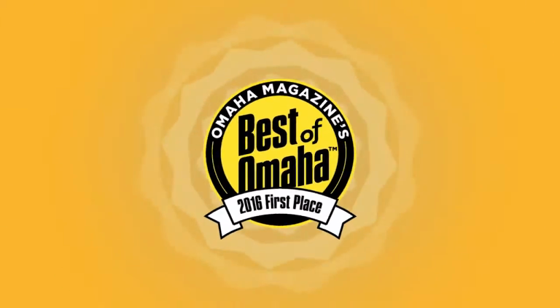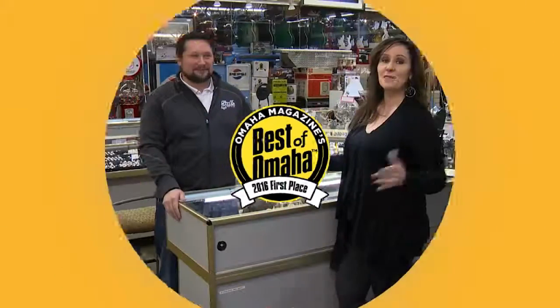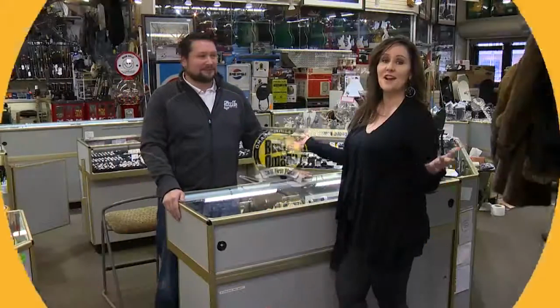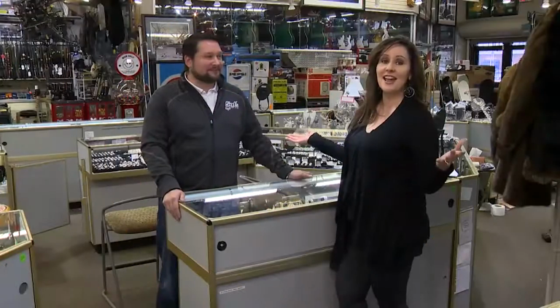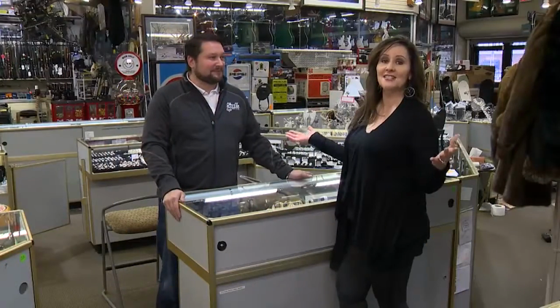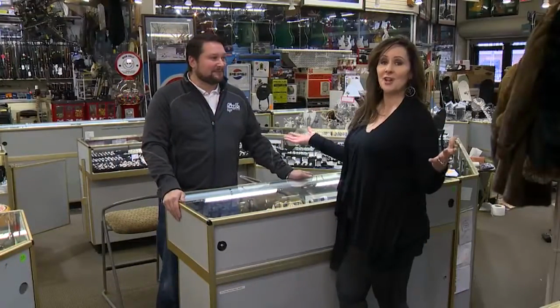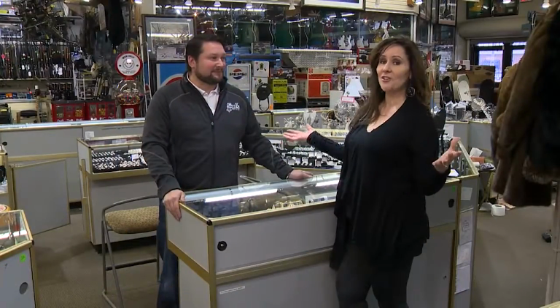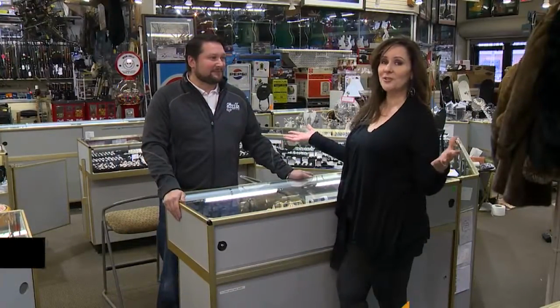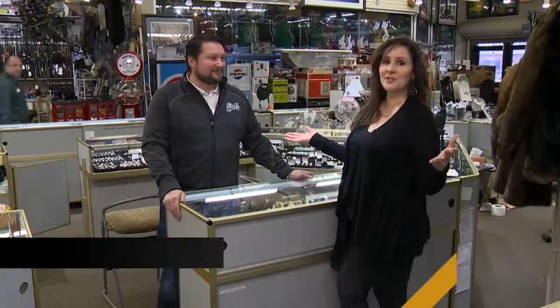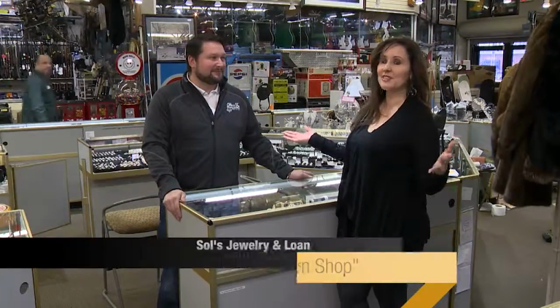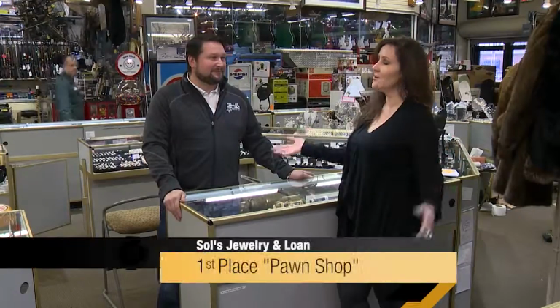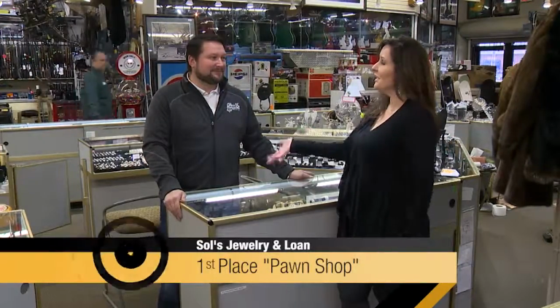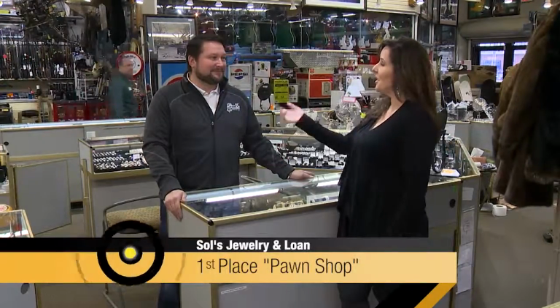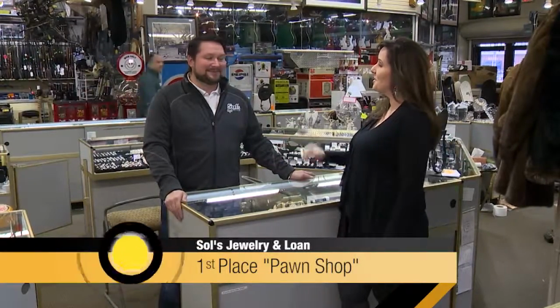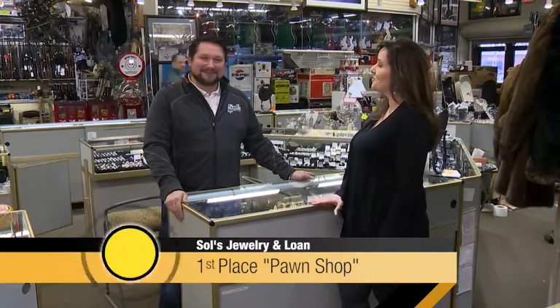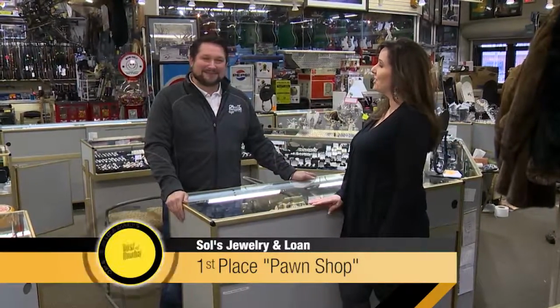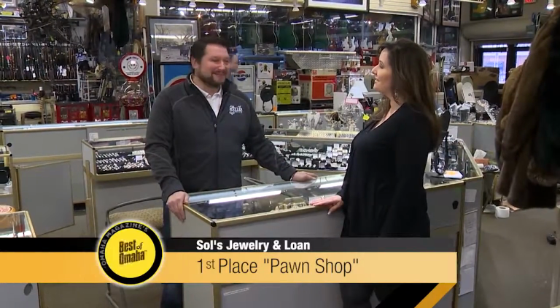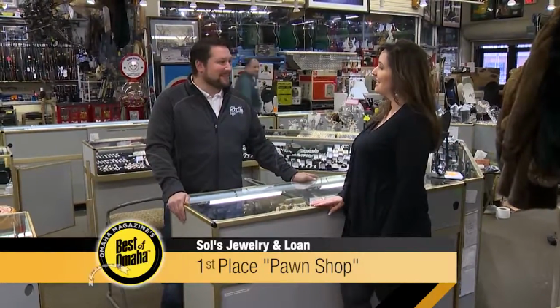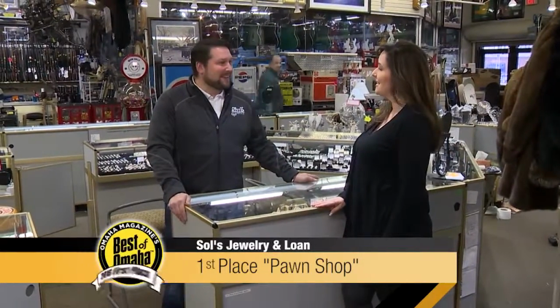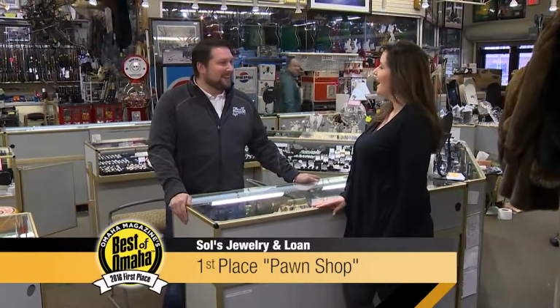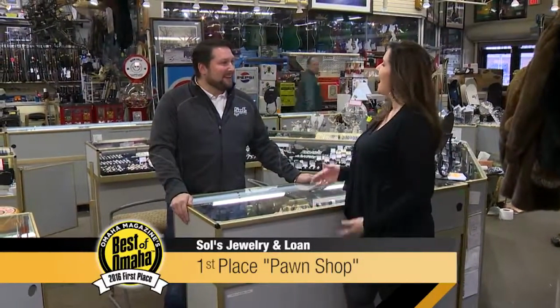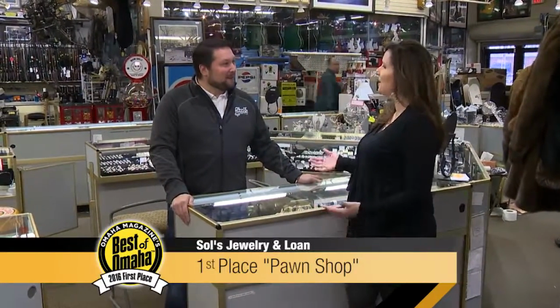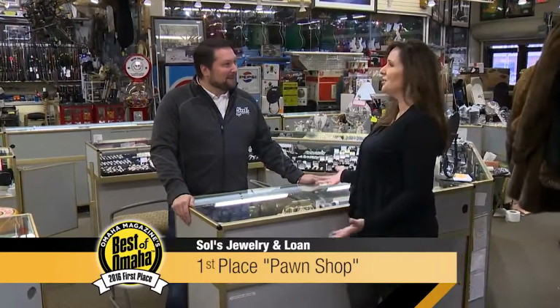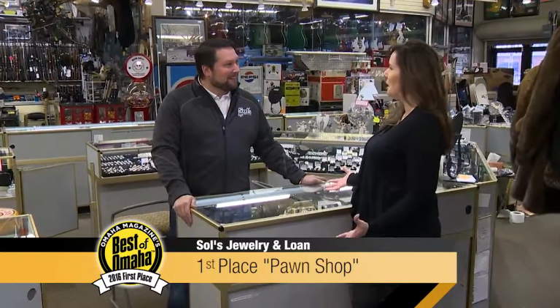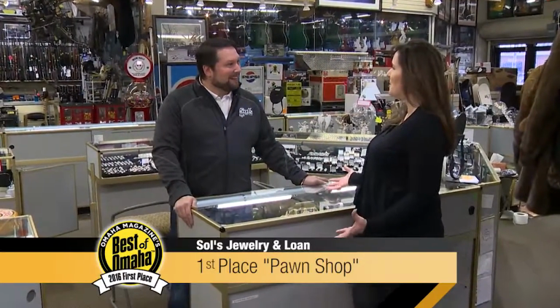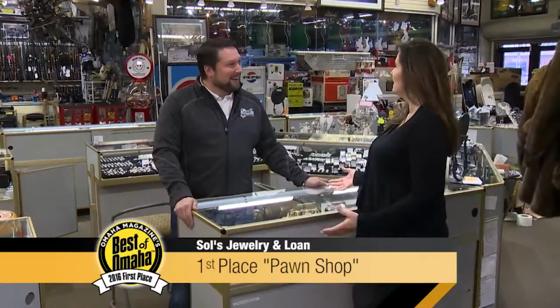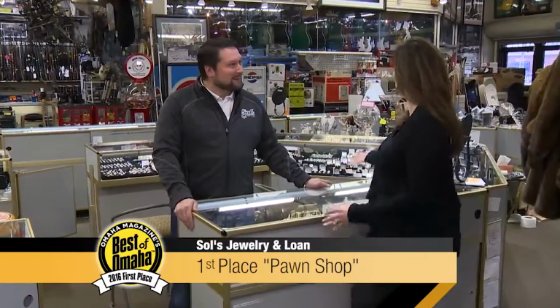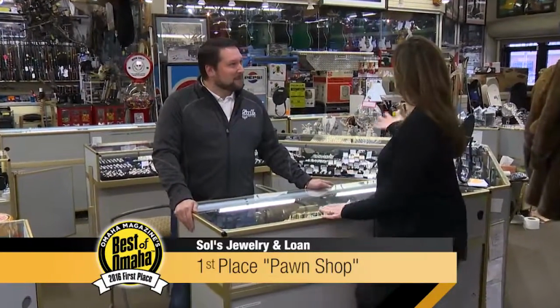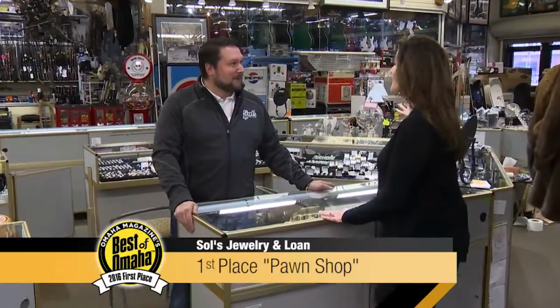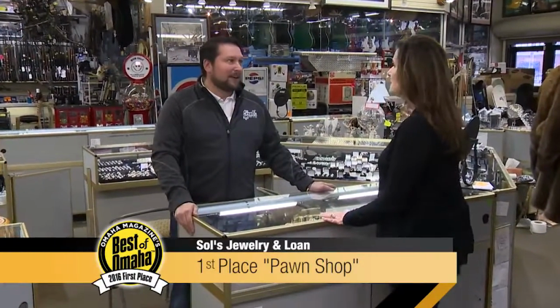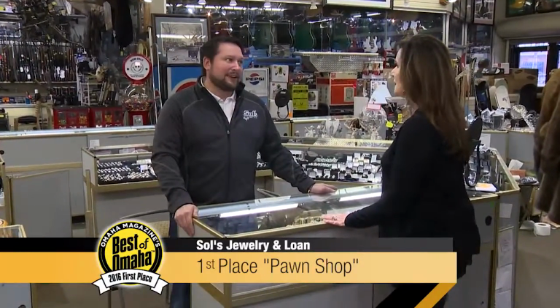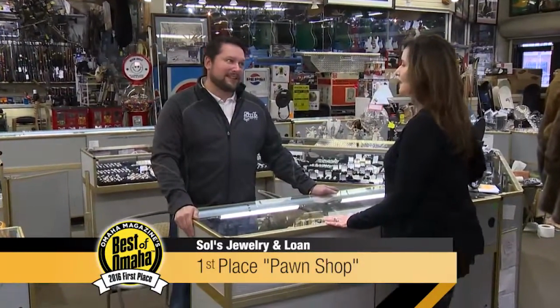Here we are at Saul's Jewelry and Loan. I'm here with John Deneen. Hello. Hello. This place is amazing. Yes.